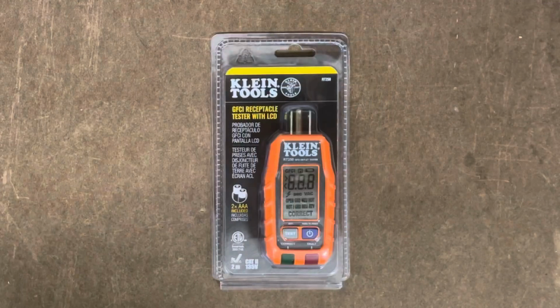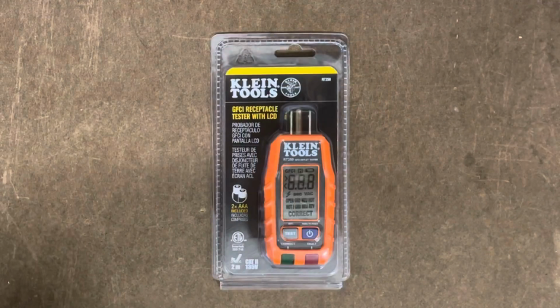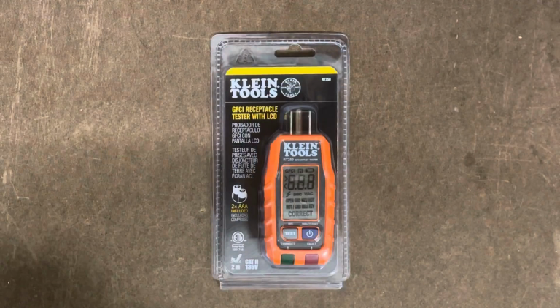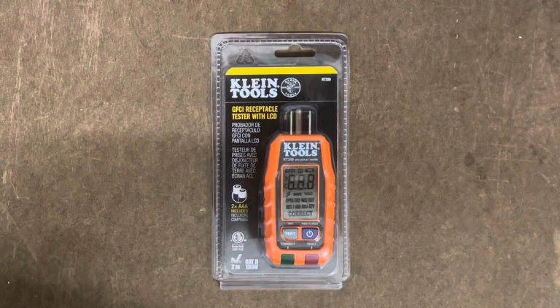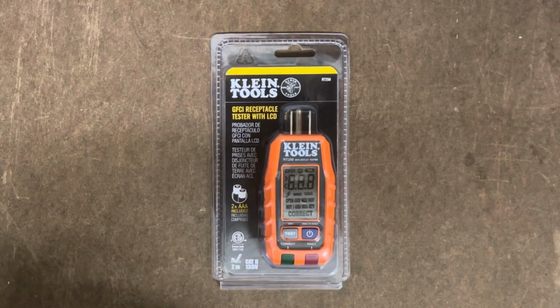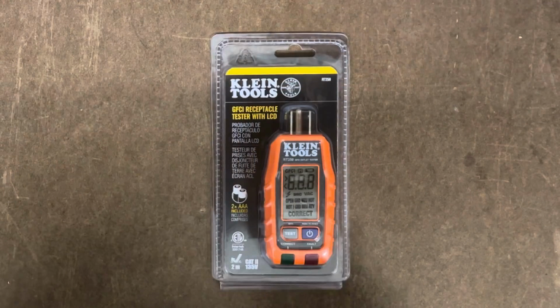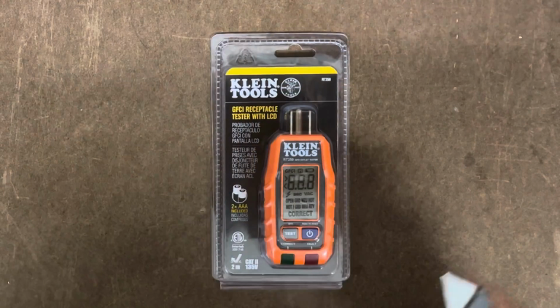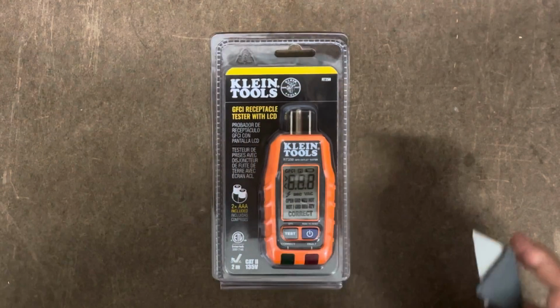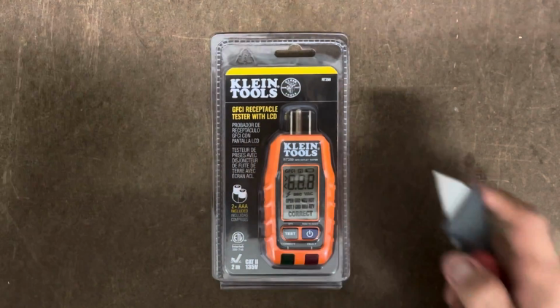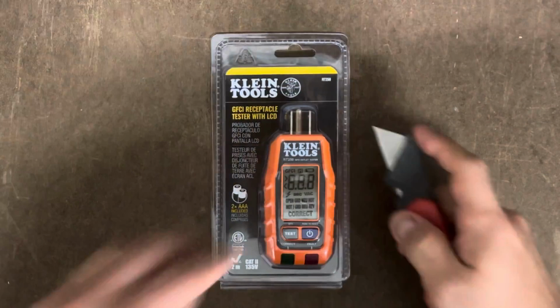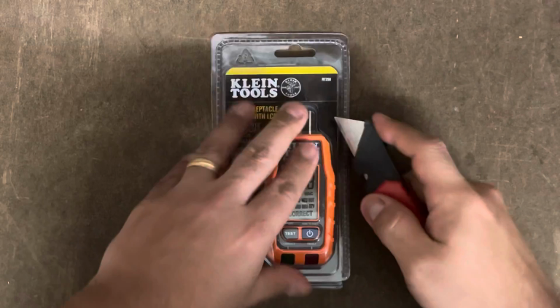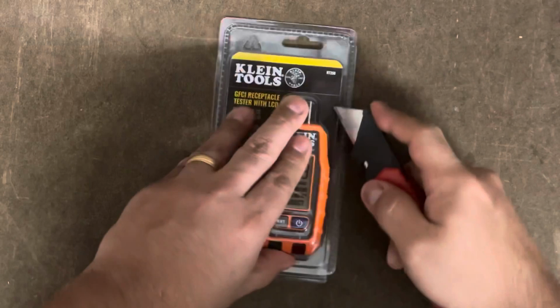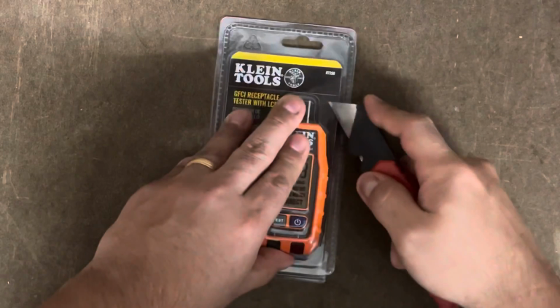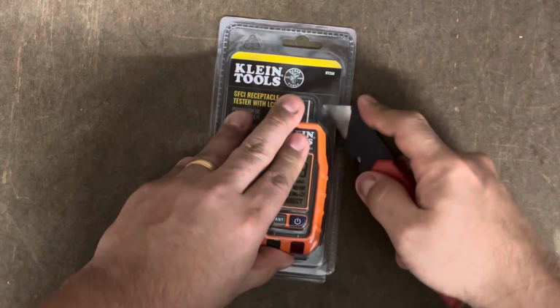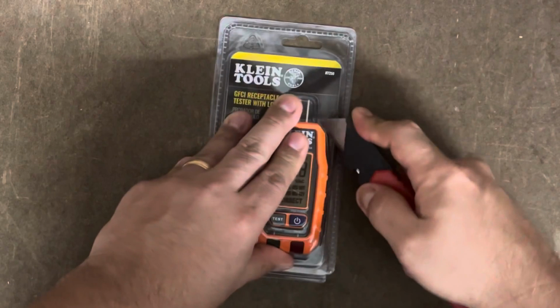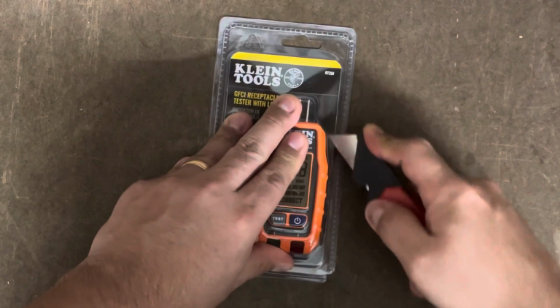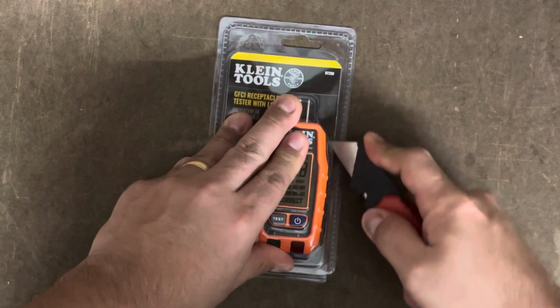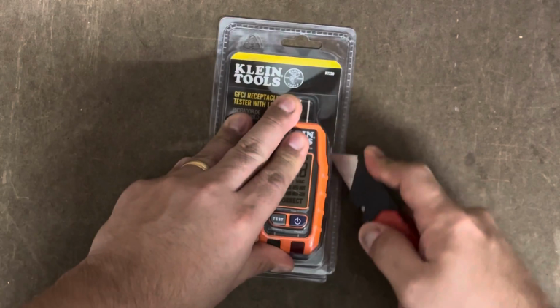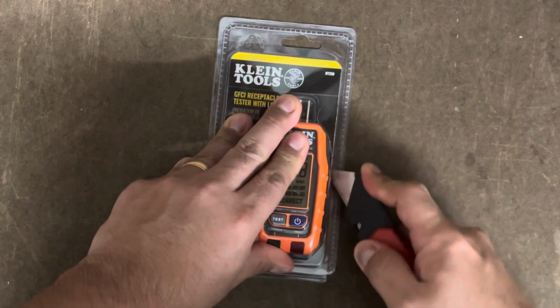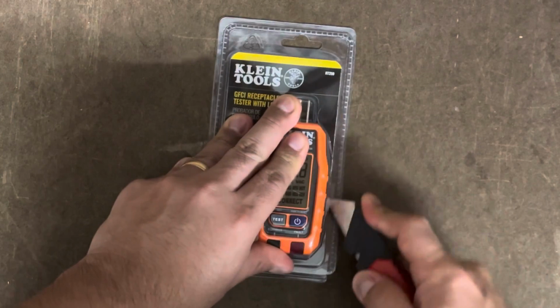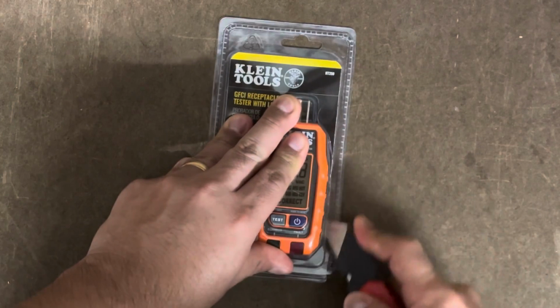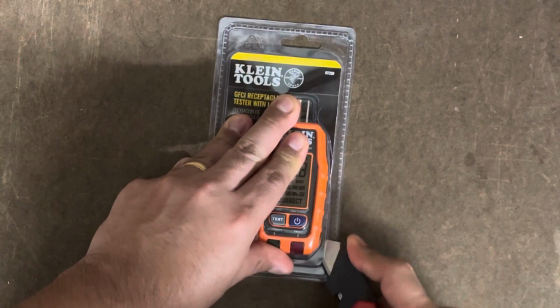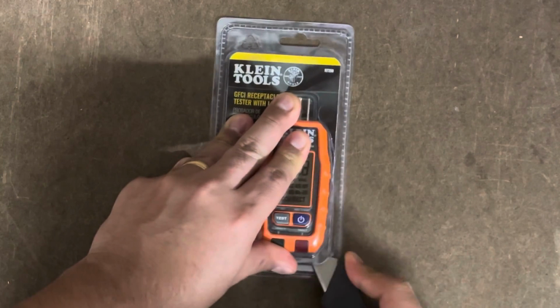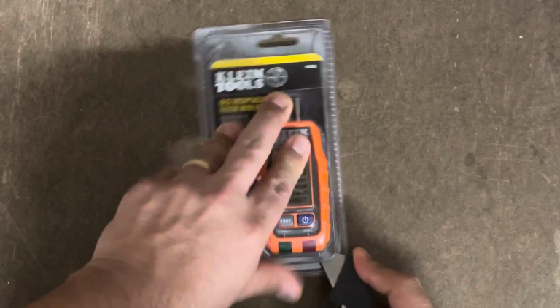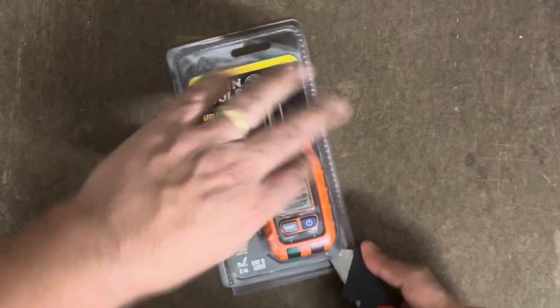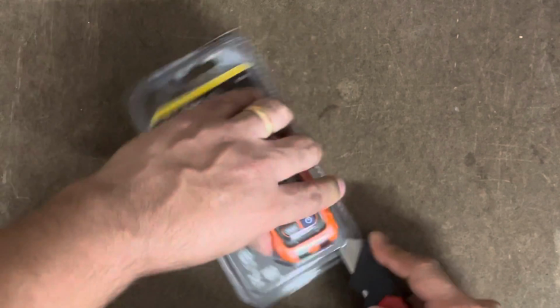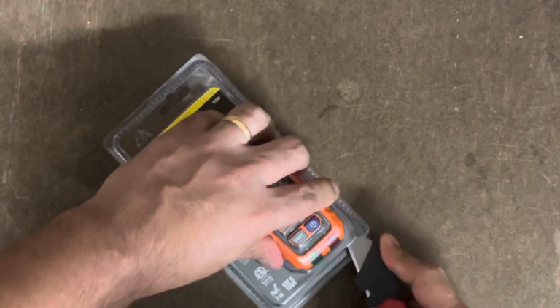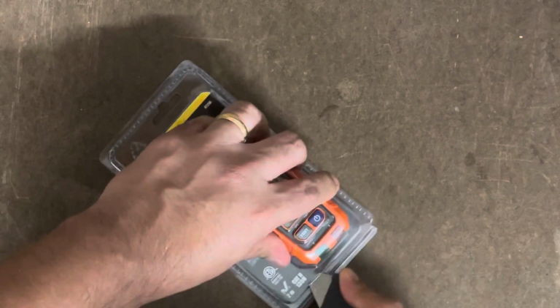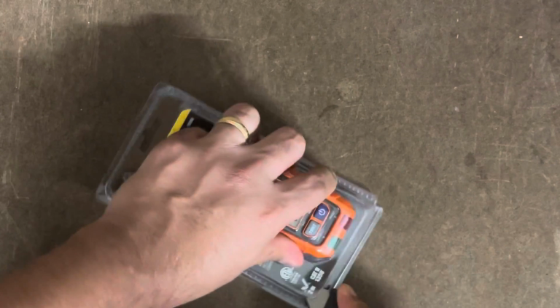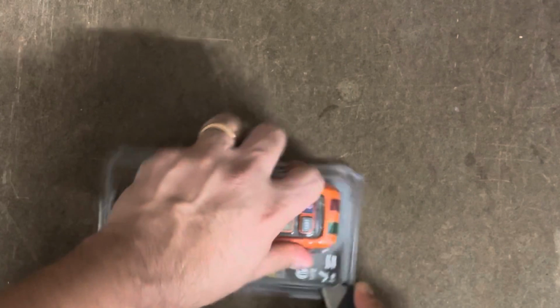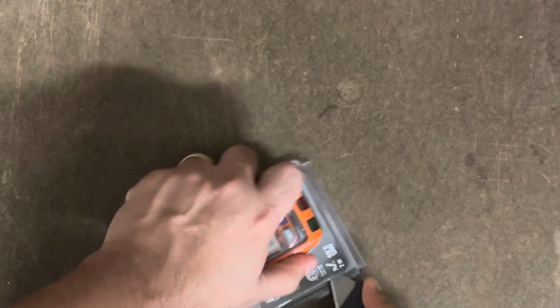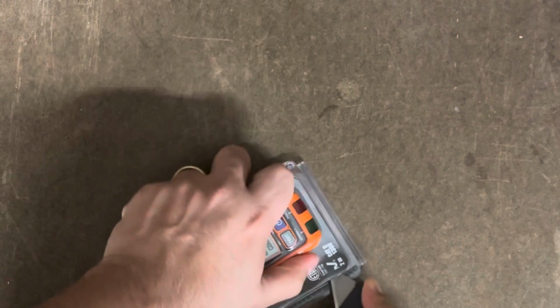Let's open this device up and see what we have to work with, and then we'll start testing it out in a few minutes.